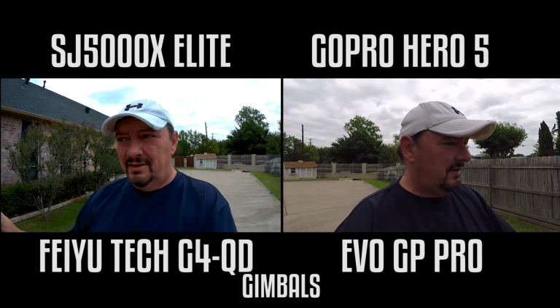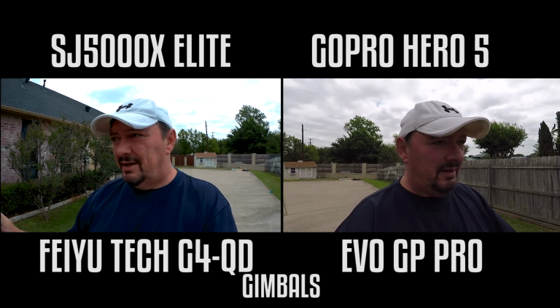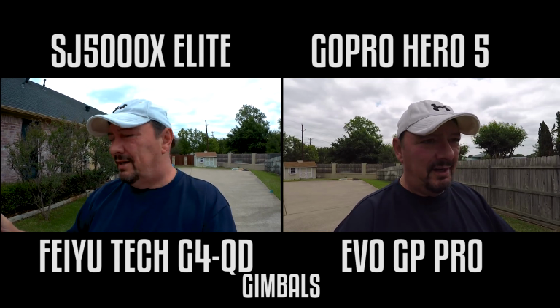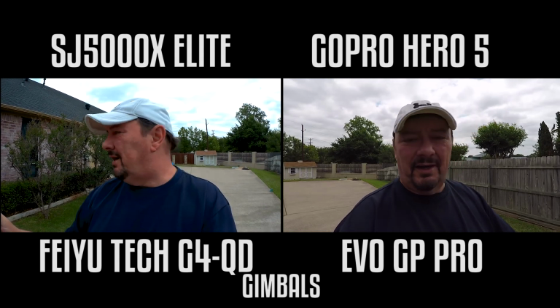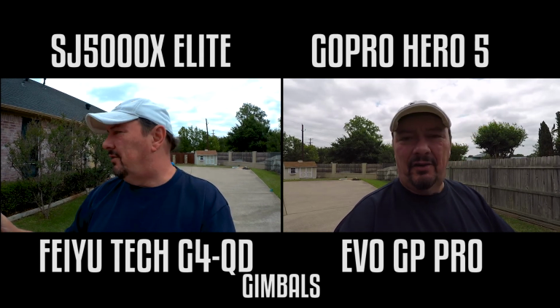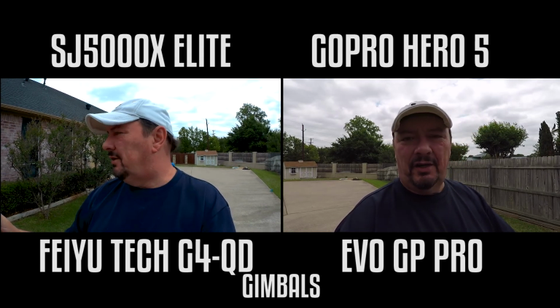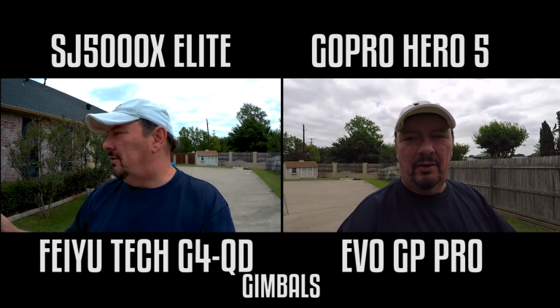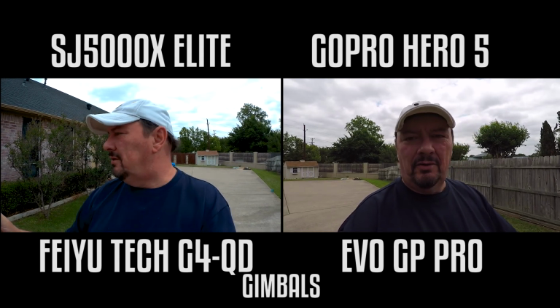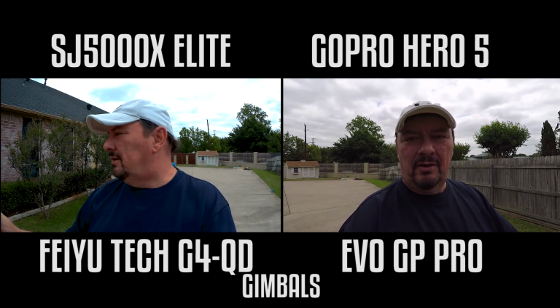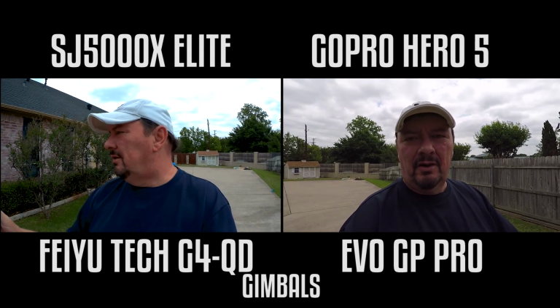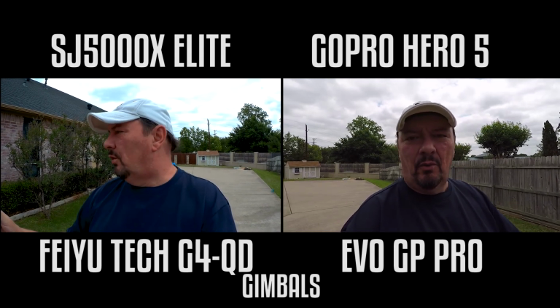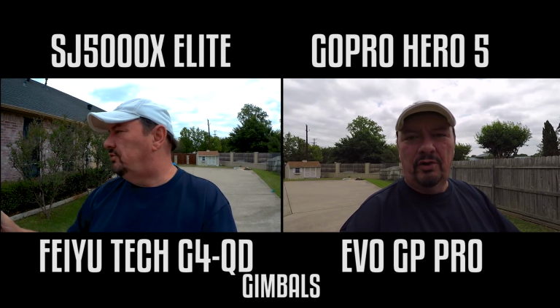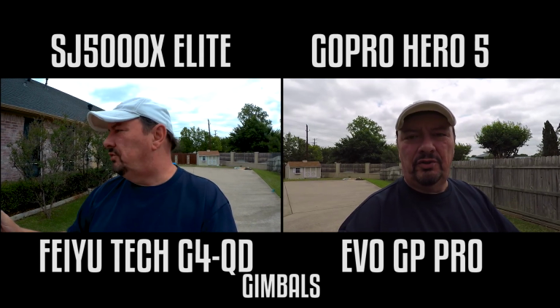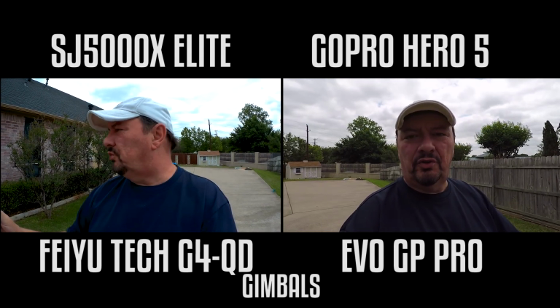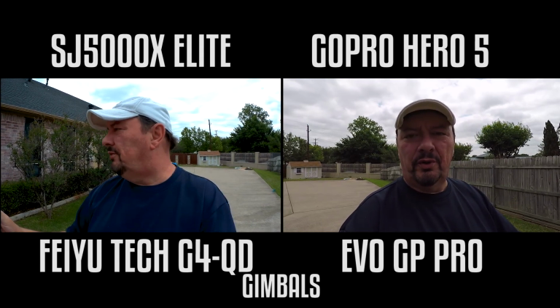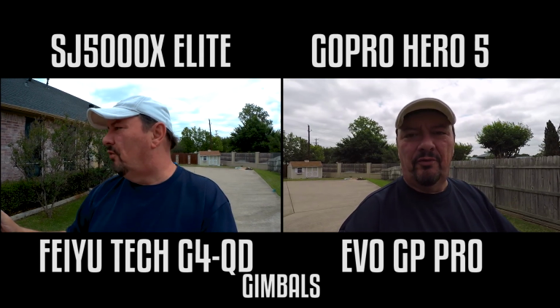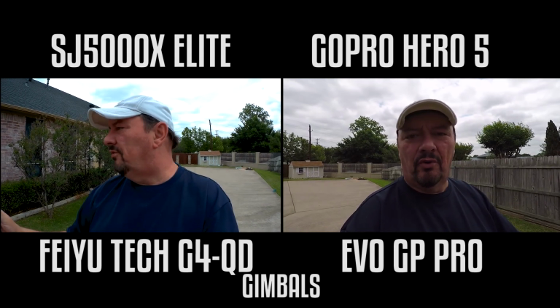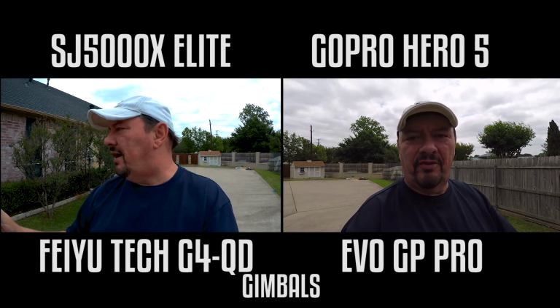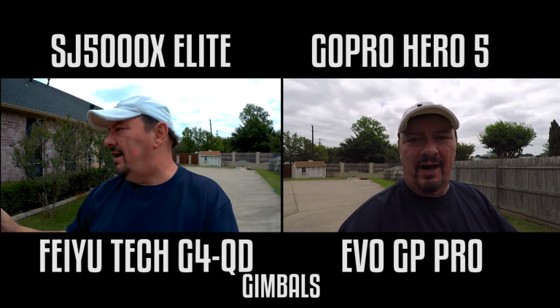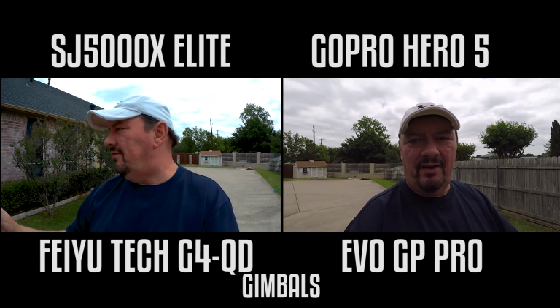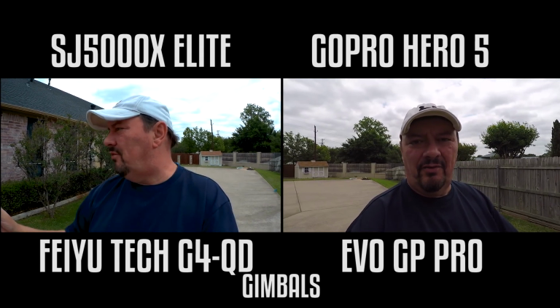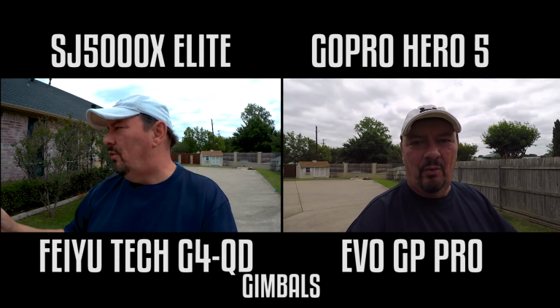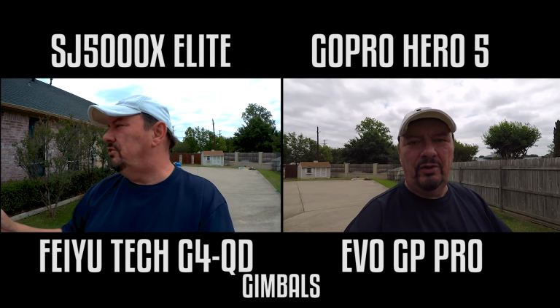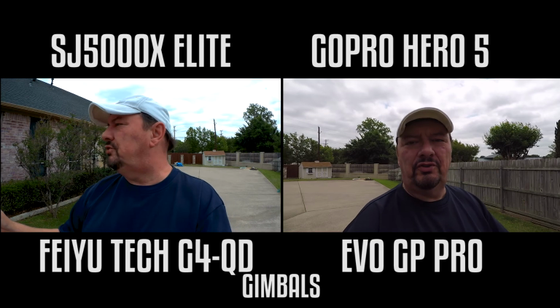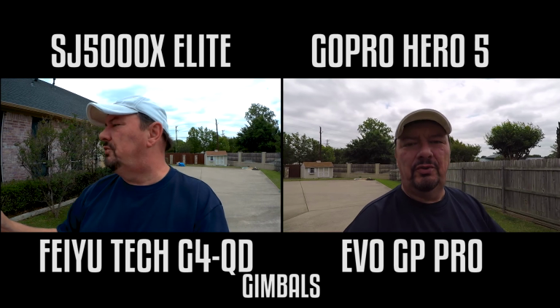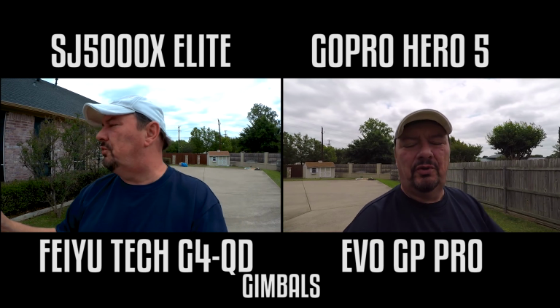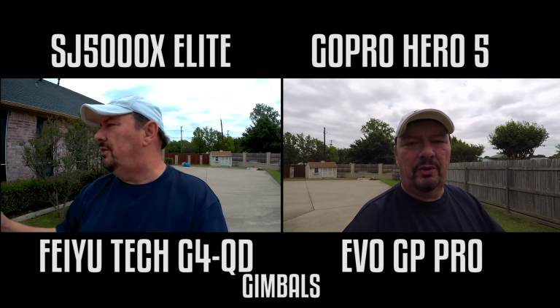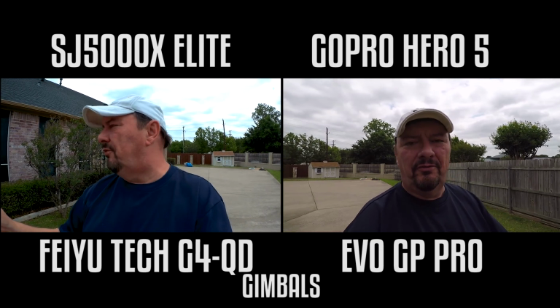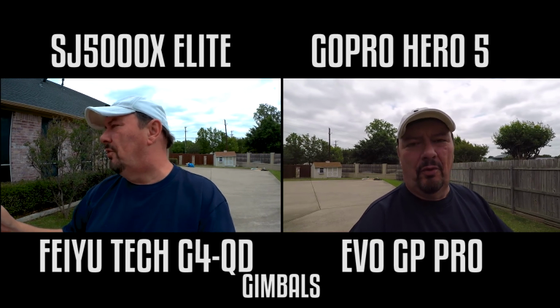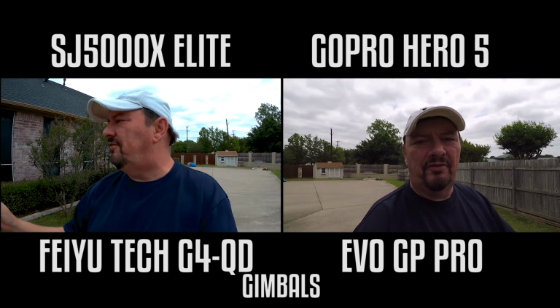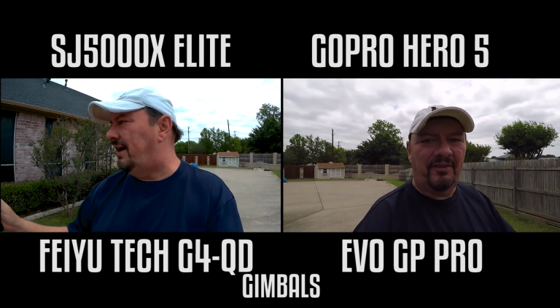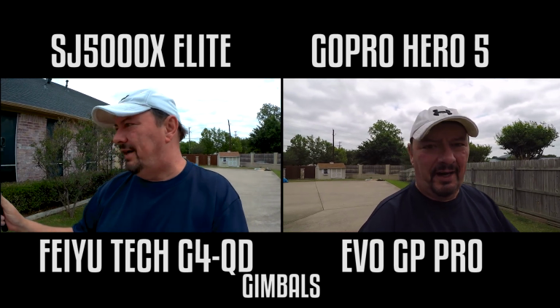And now the Hero. 1, 2, 3, 4, 5. 1, 2, 3, 4, 5.